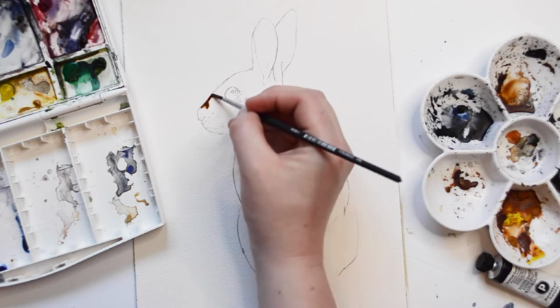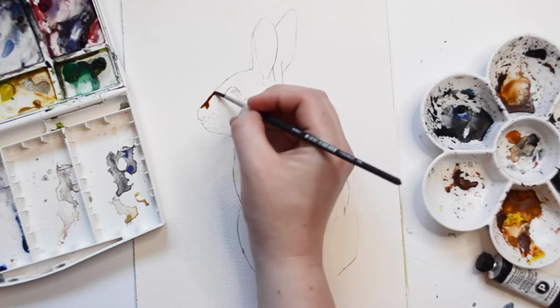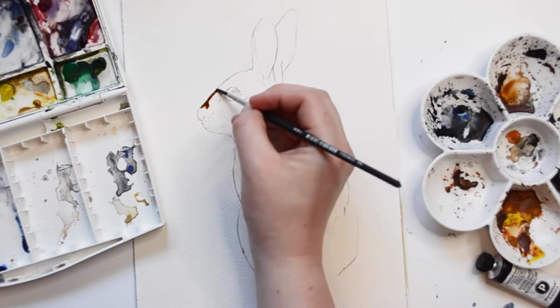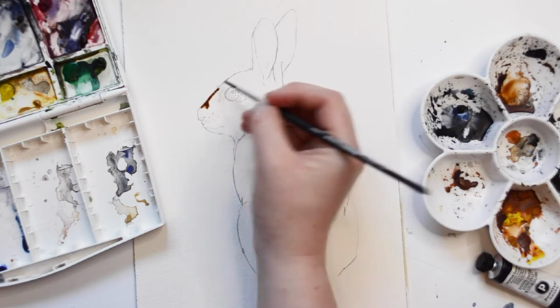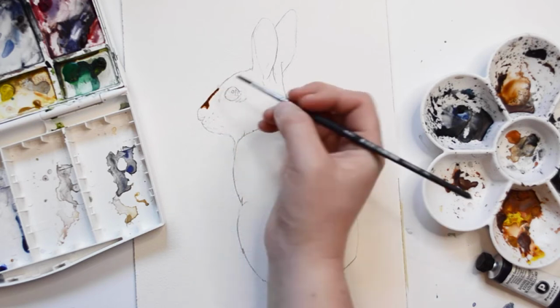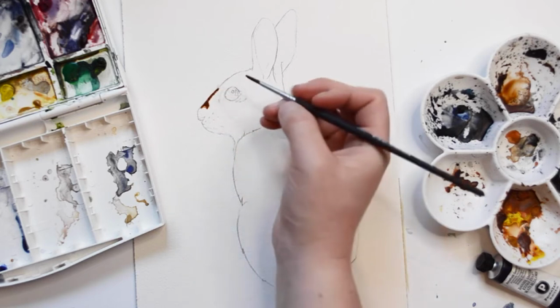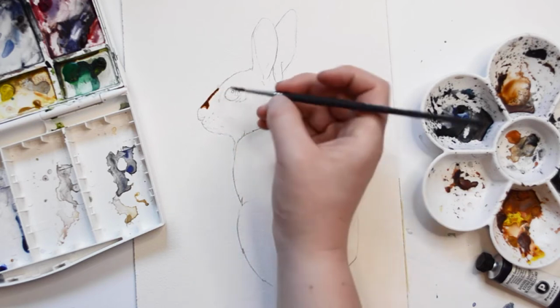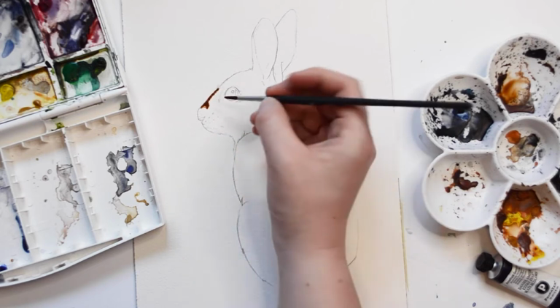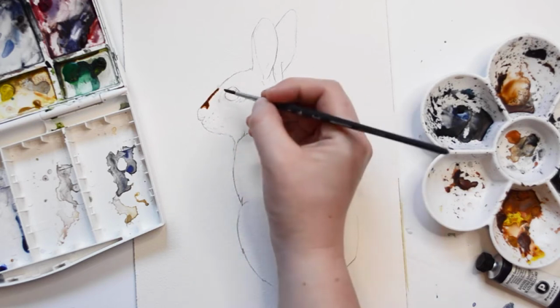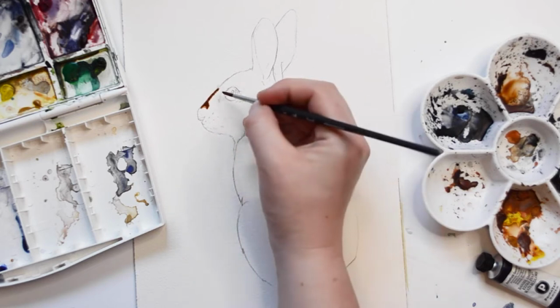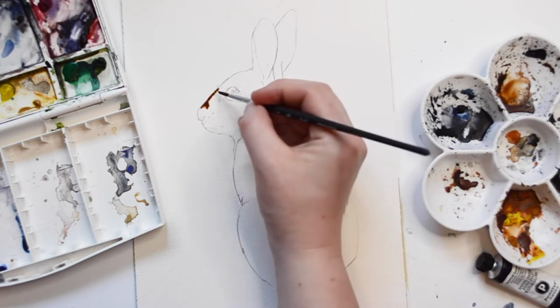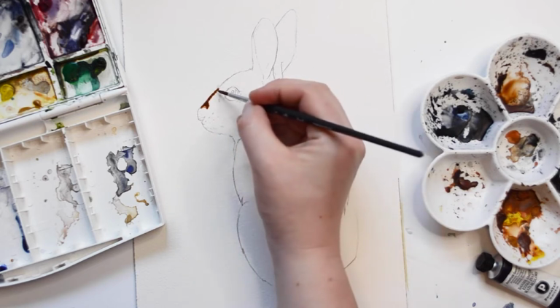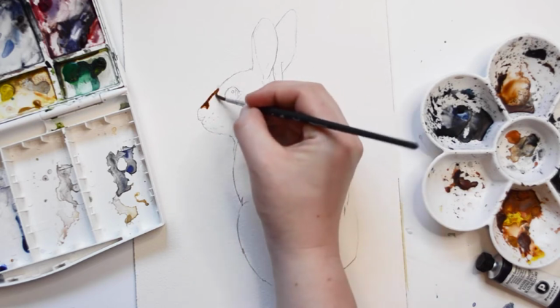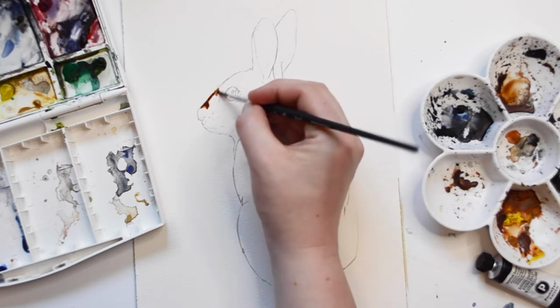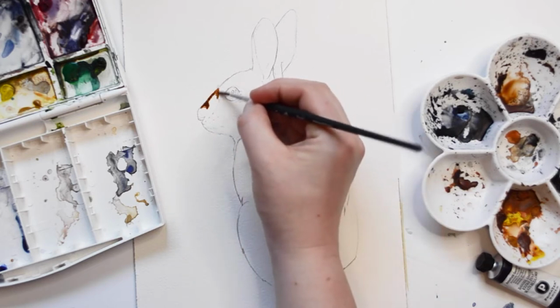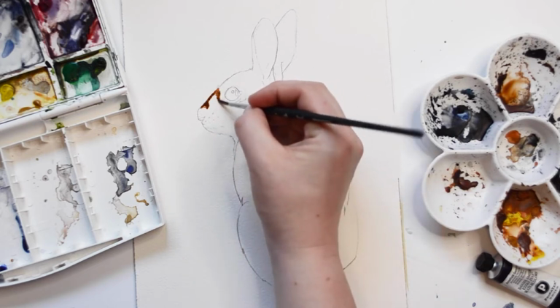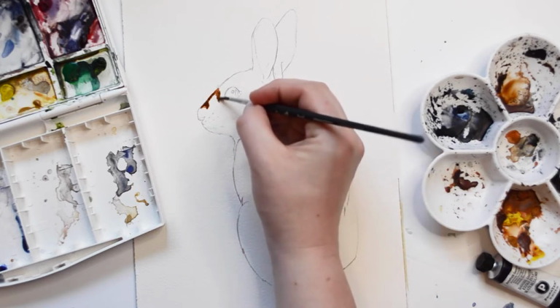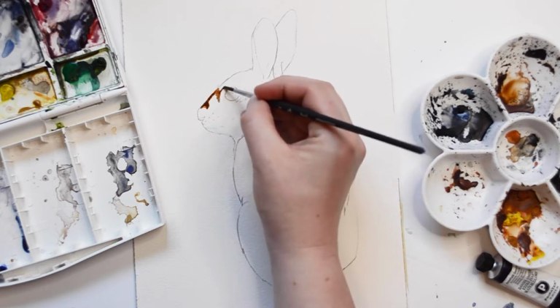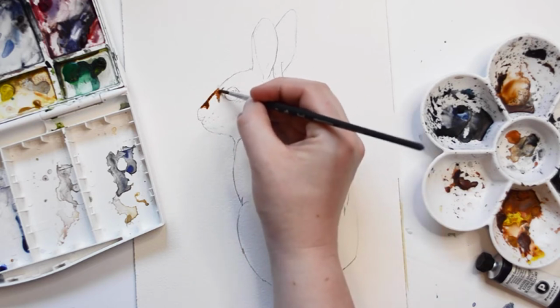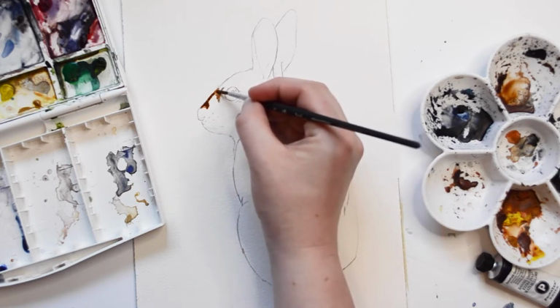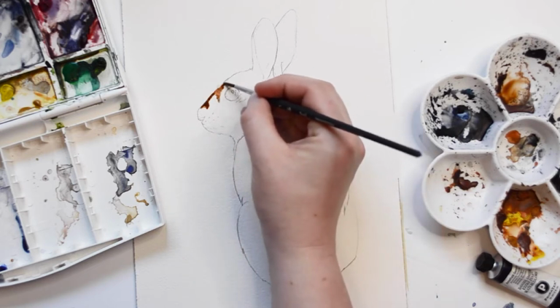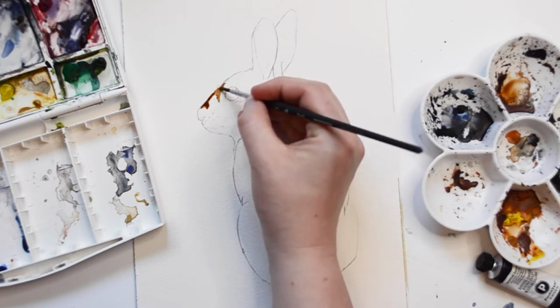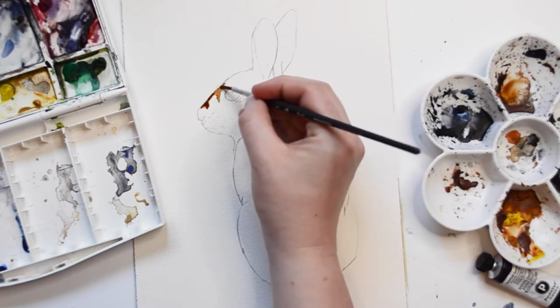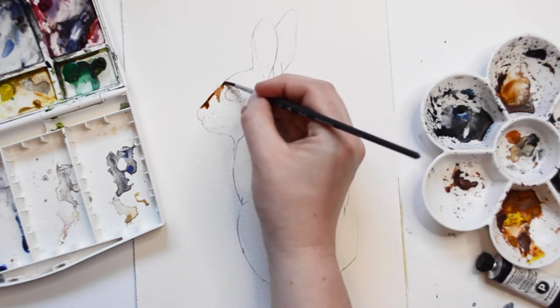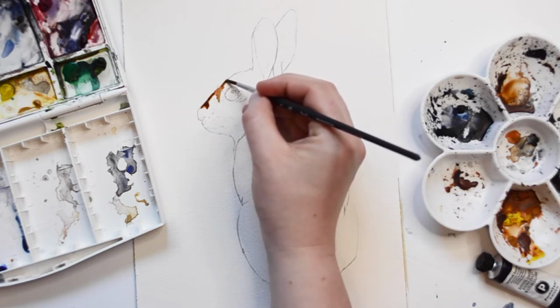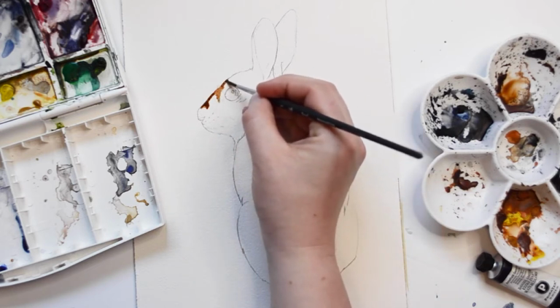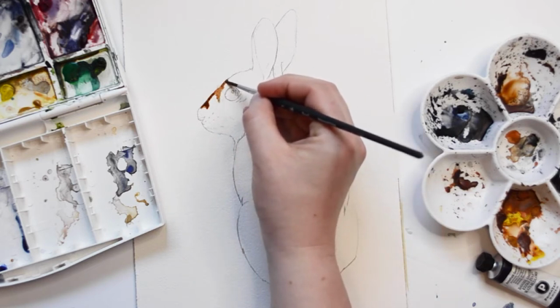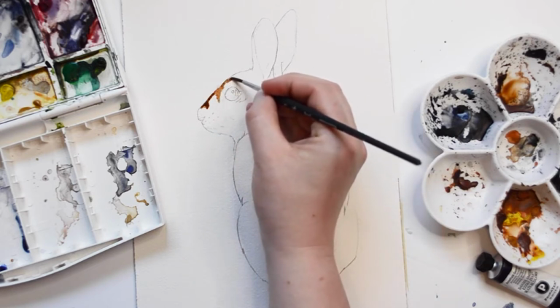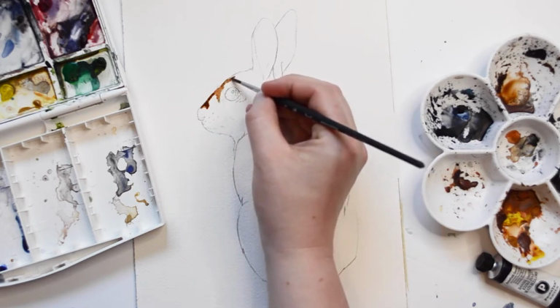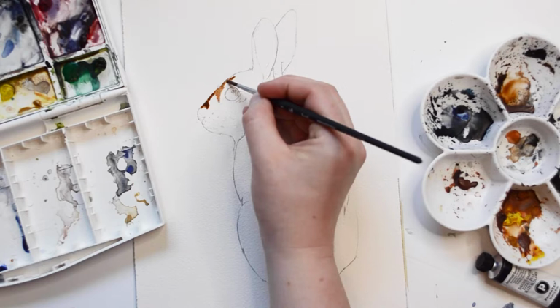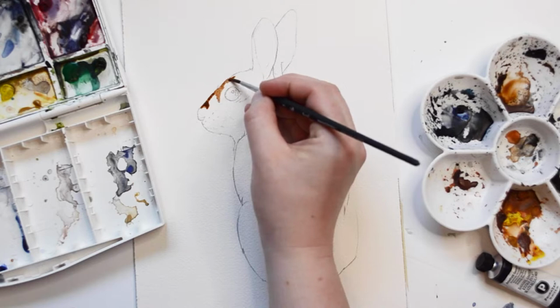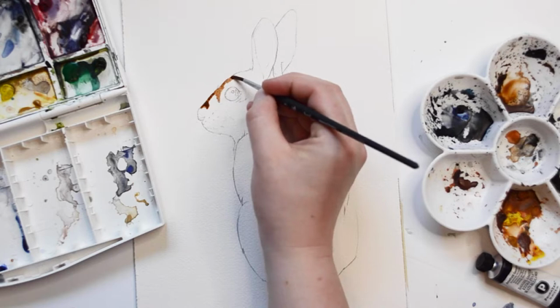For this painting I'll be using four colors: Payne's Gray, Burnt Umber, Yellow Ochre, and Rose.